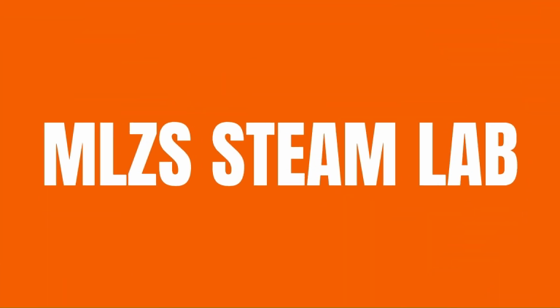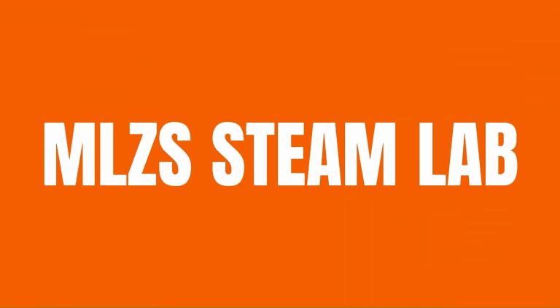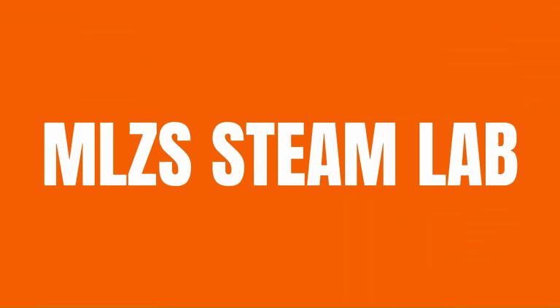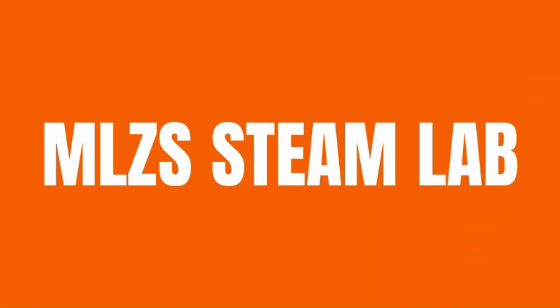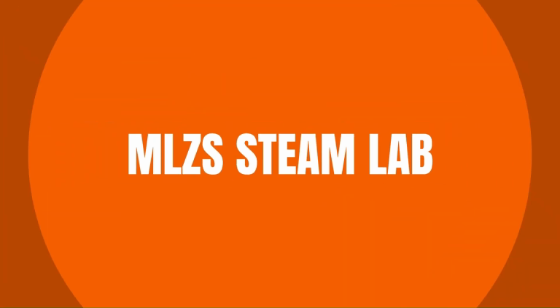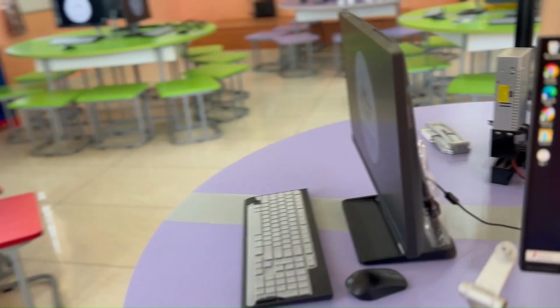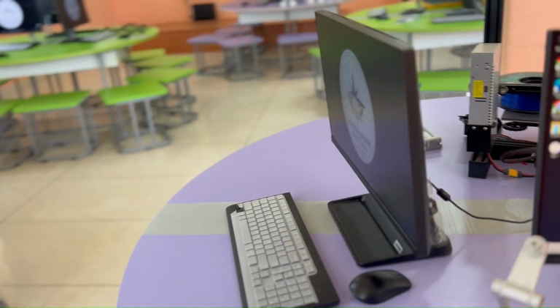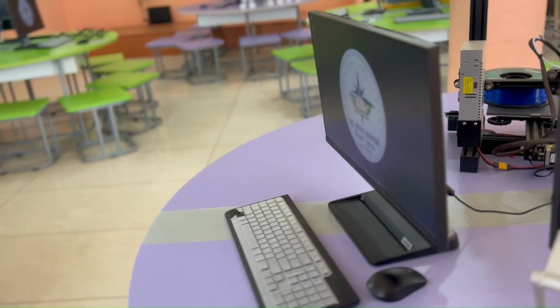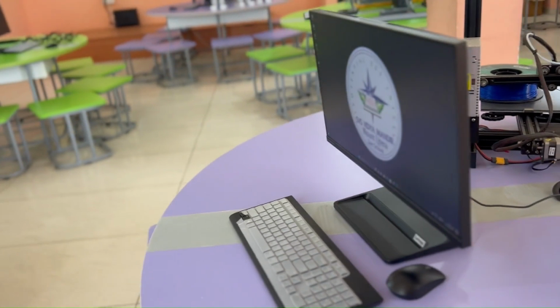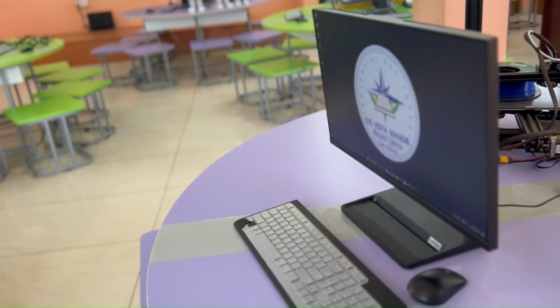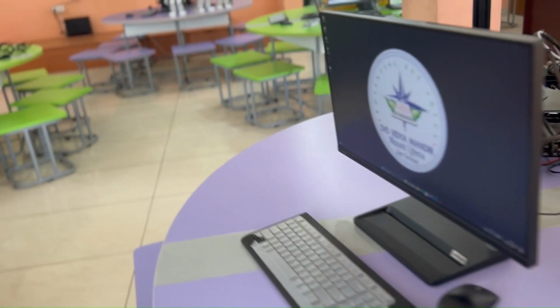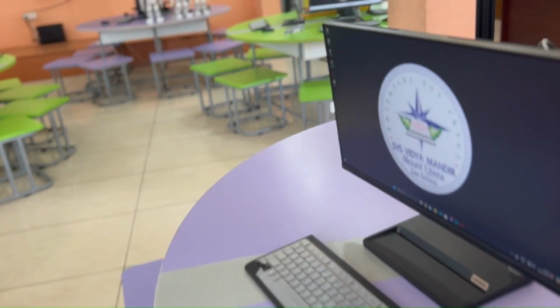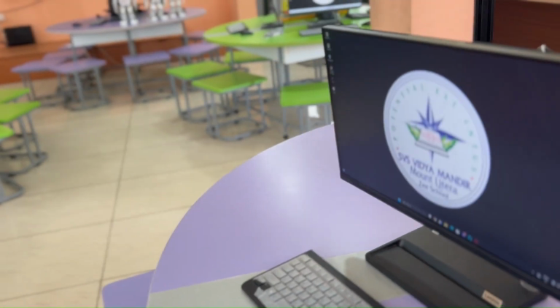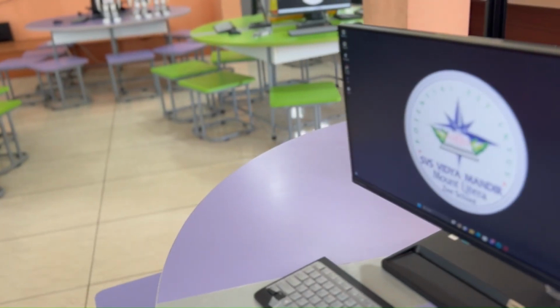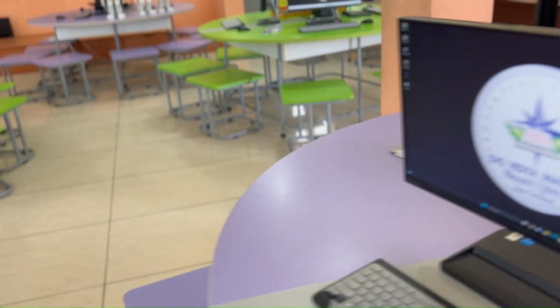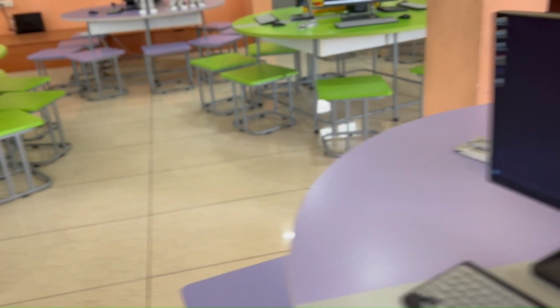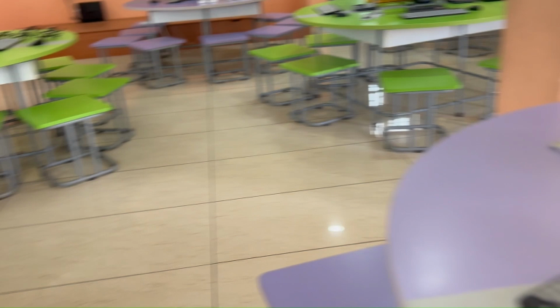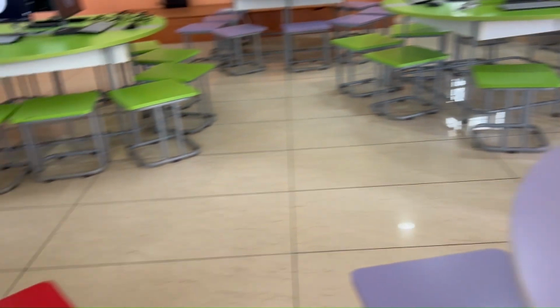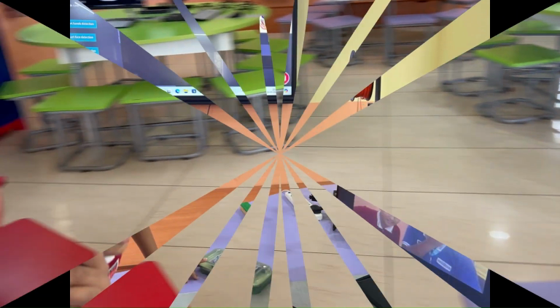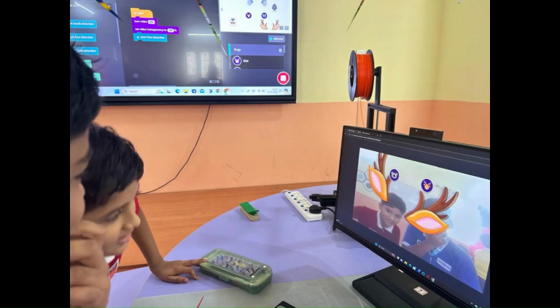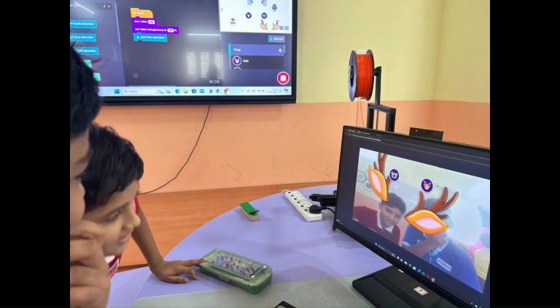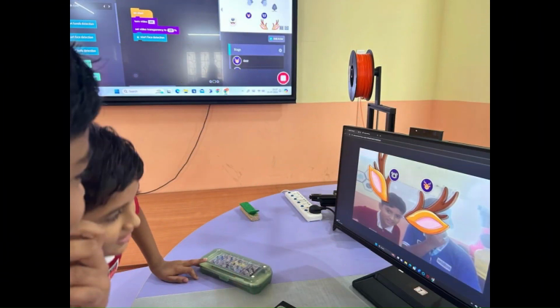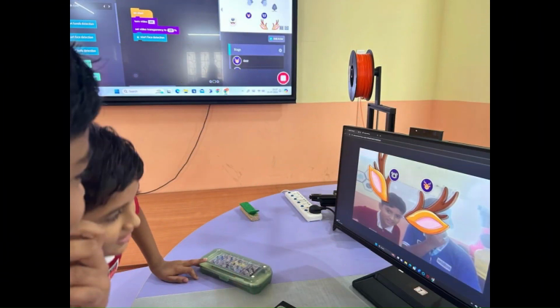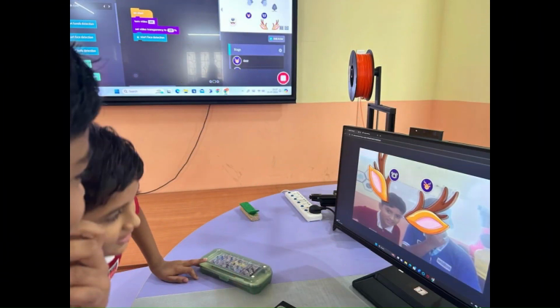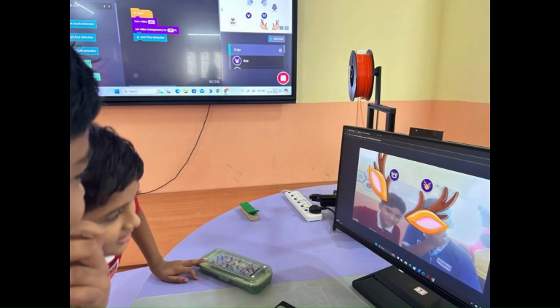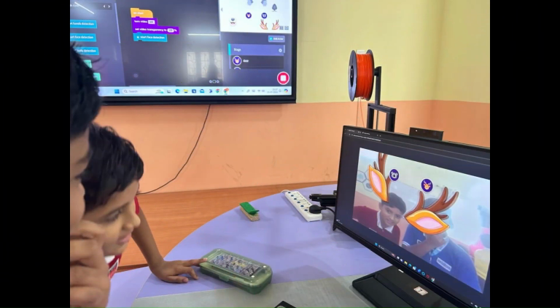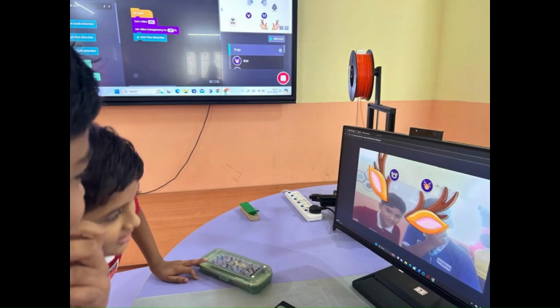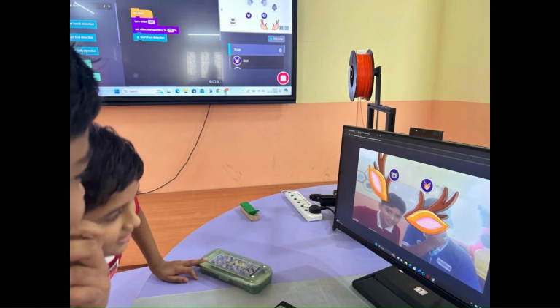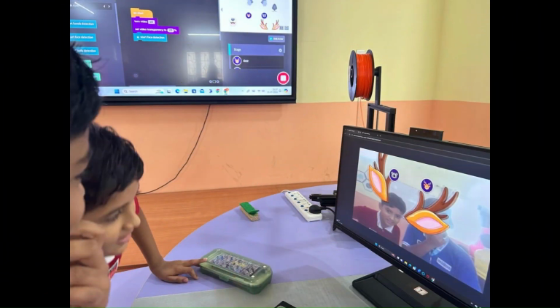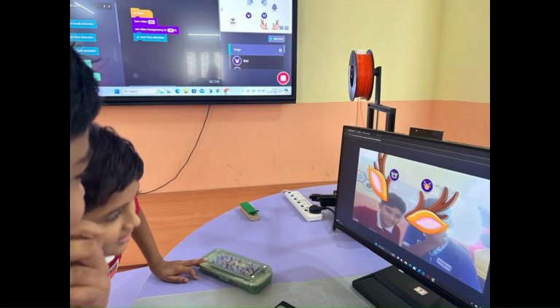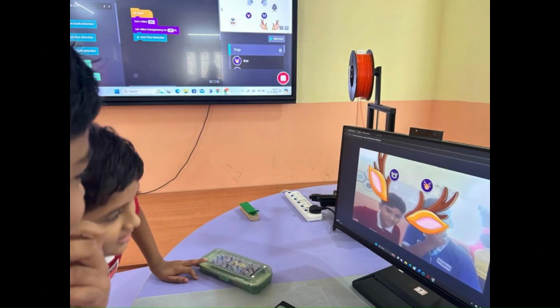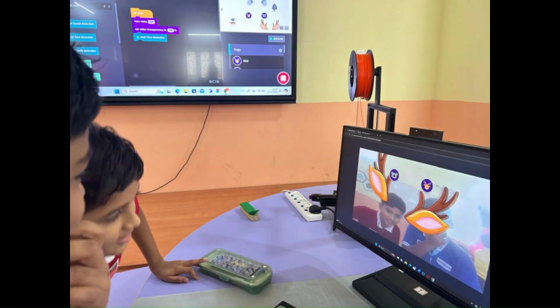Welcome to the ML ZDIS STEAM Lab, a state-of-the-art facility where children are introduced to cutting-edge technology projects.